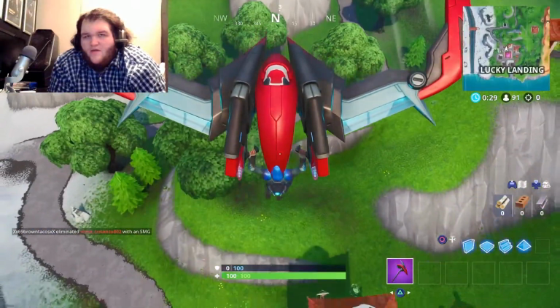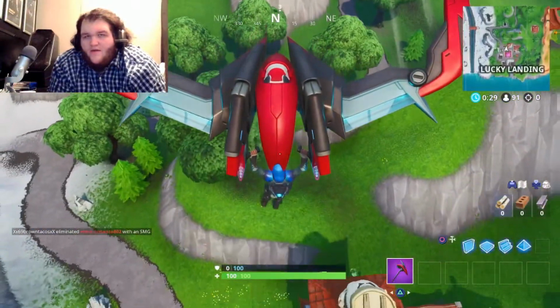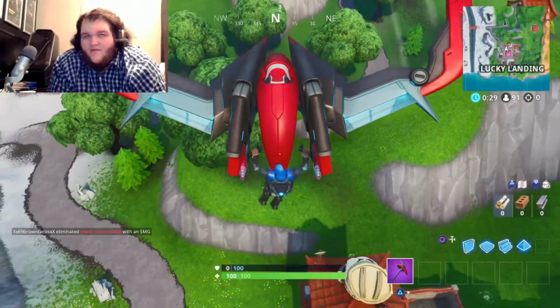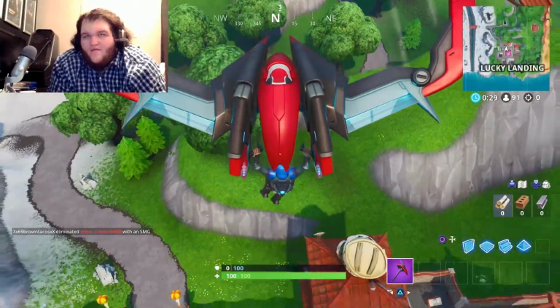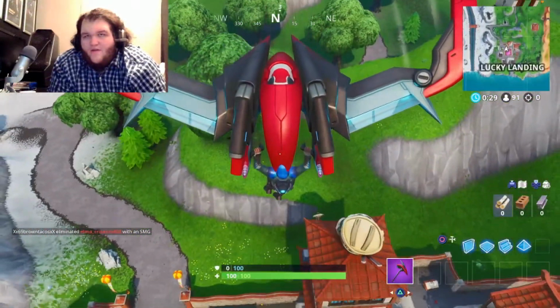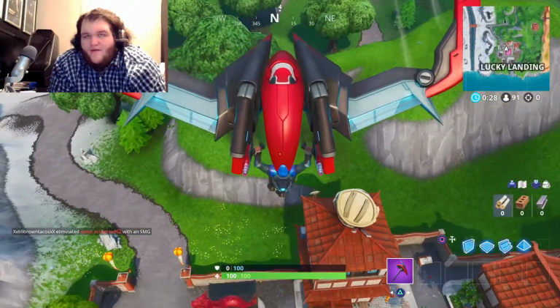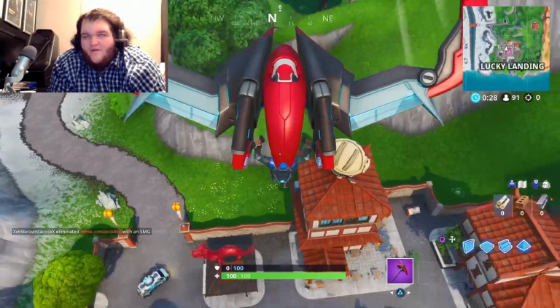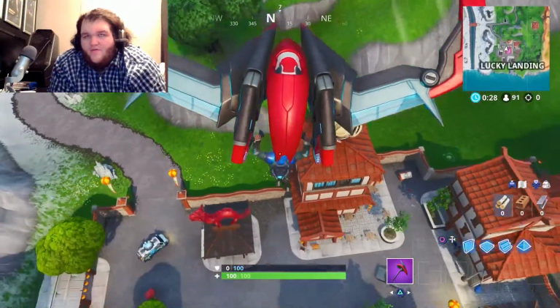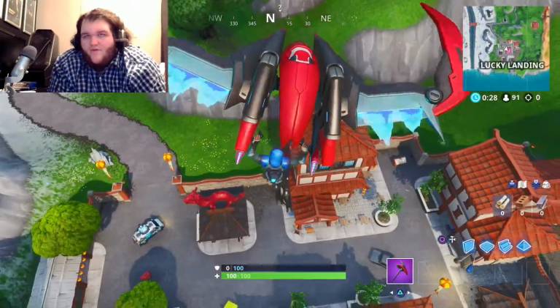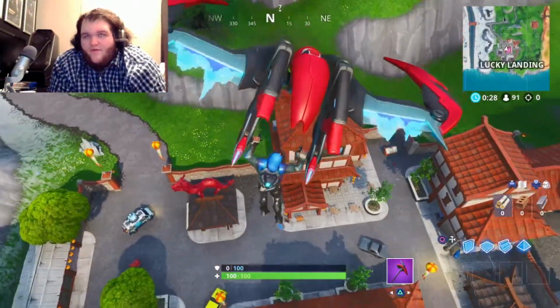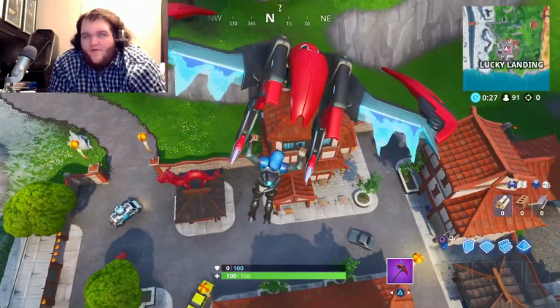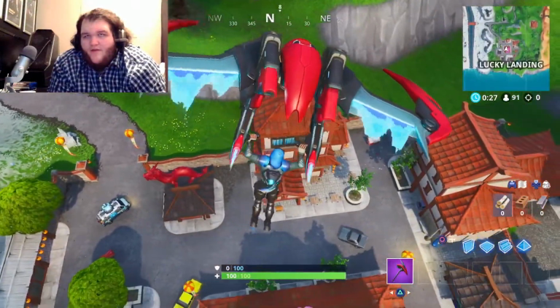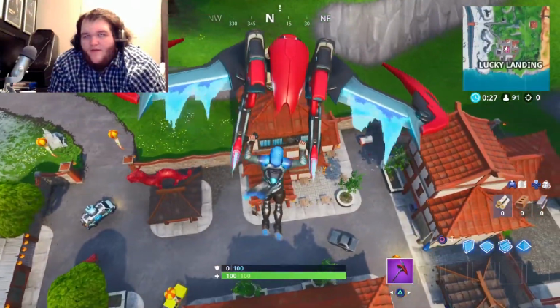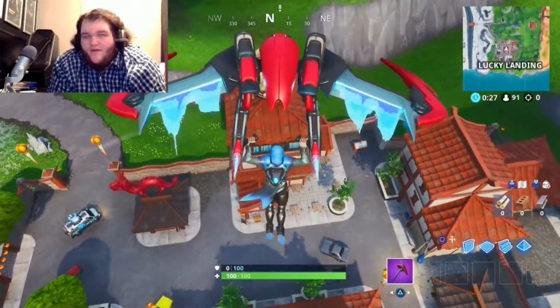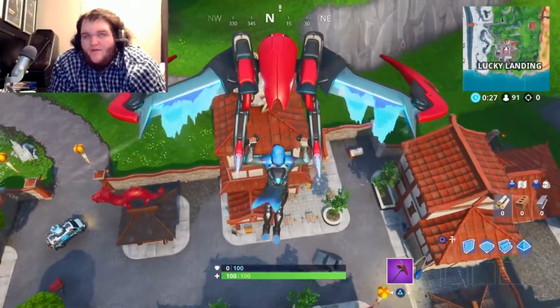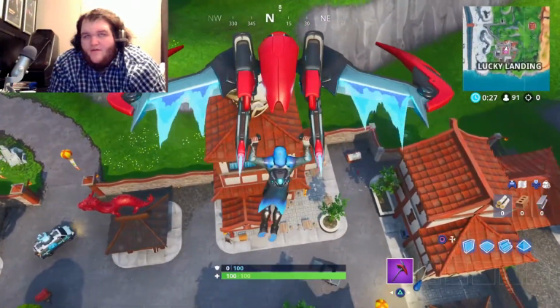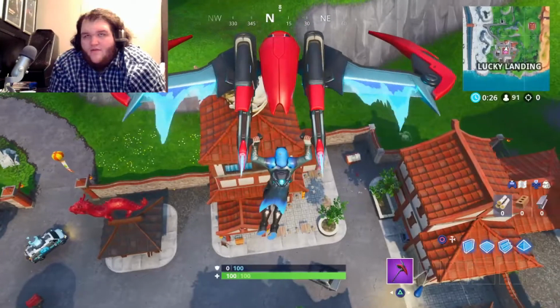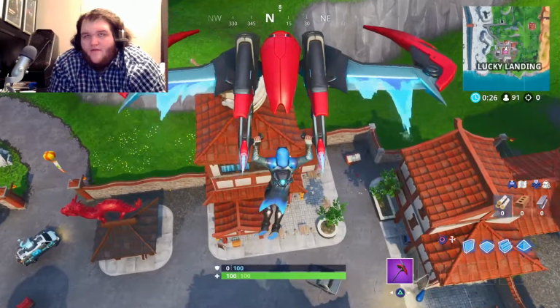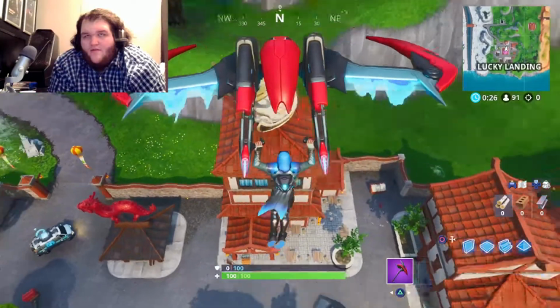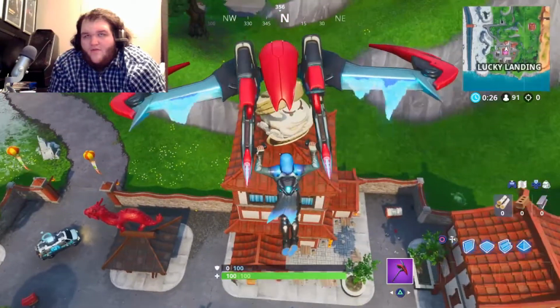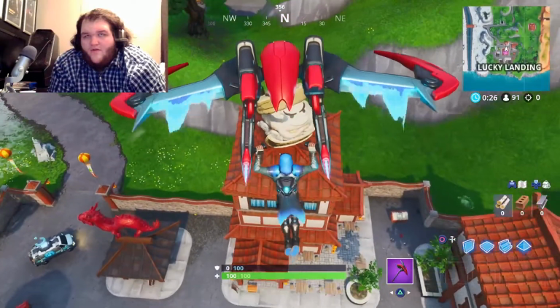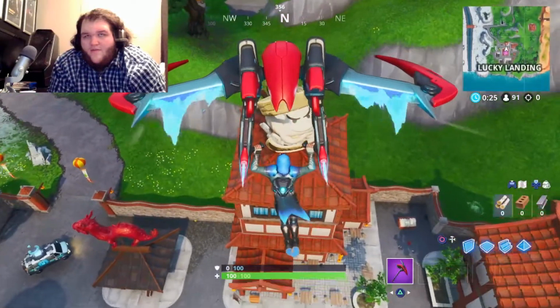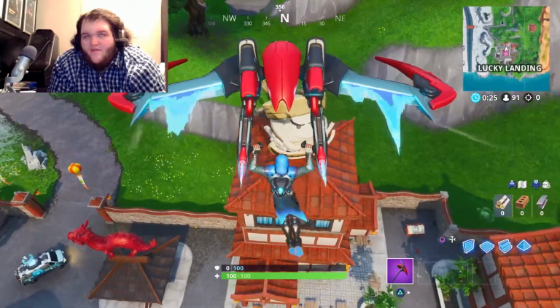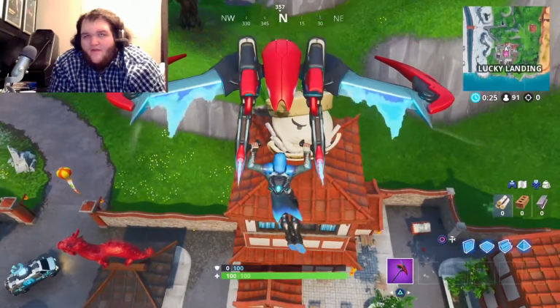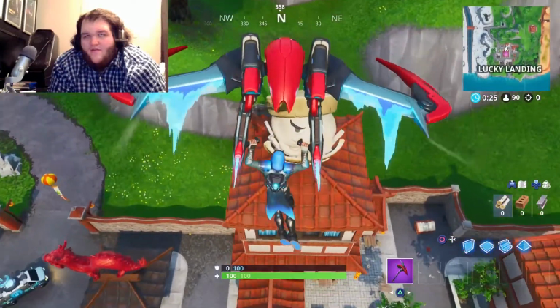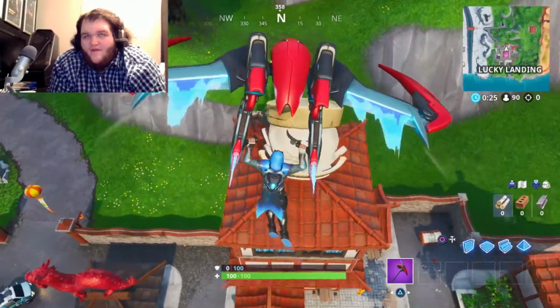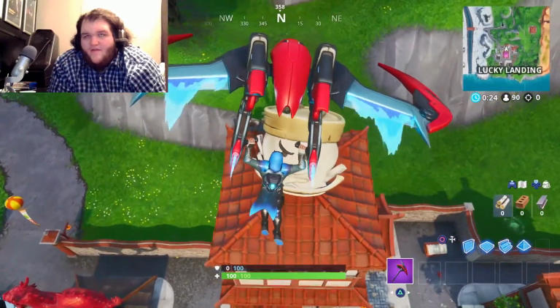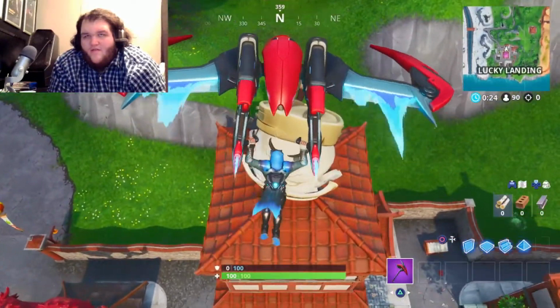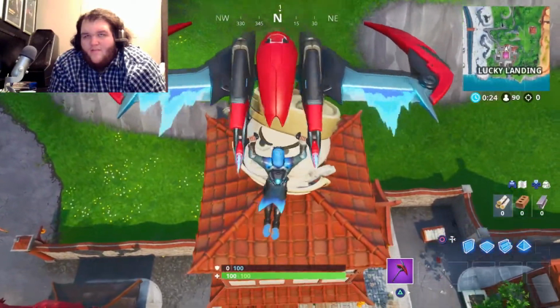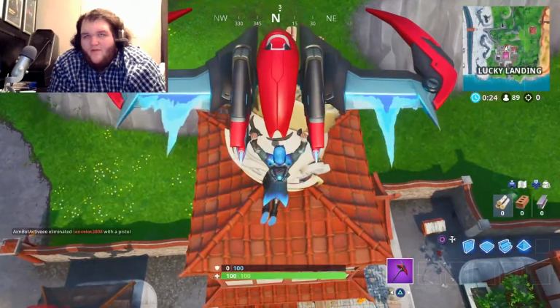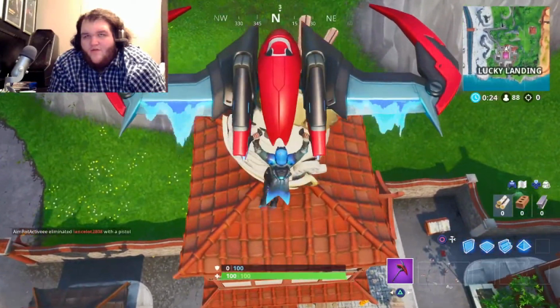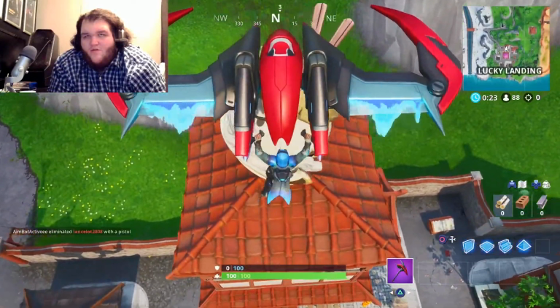It is at the very northern end of Lucky Landing. It's hard to miss. It's inside this dumpling store.